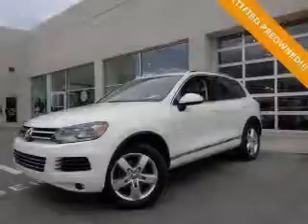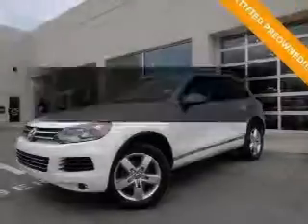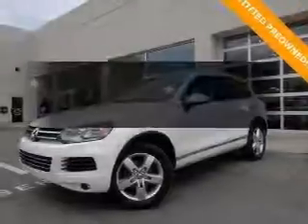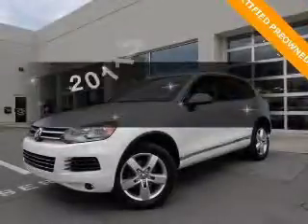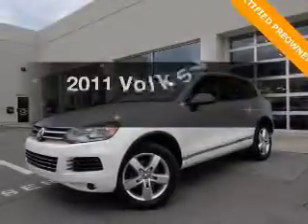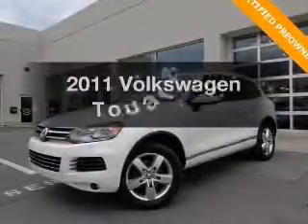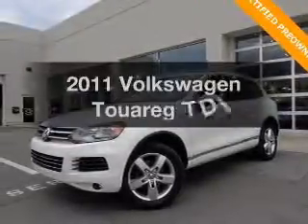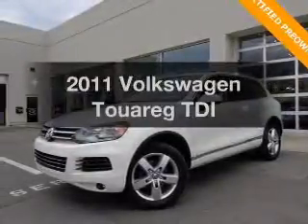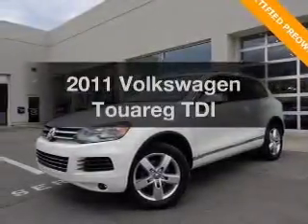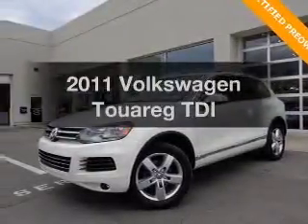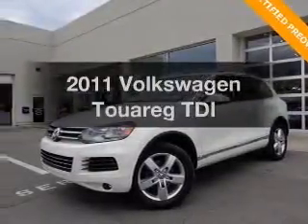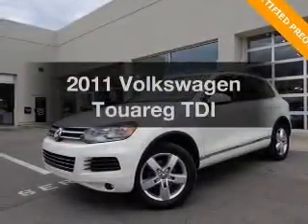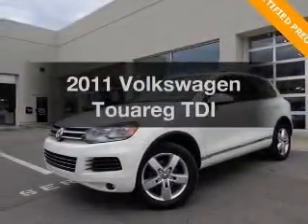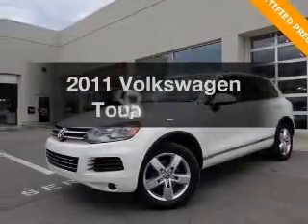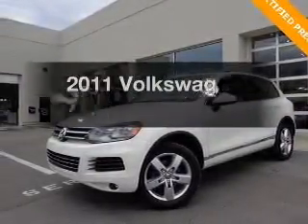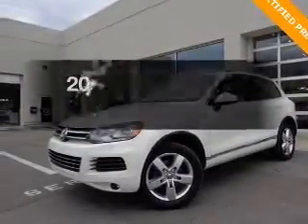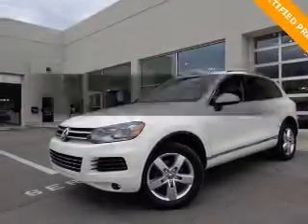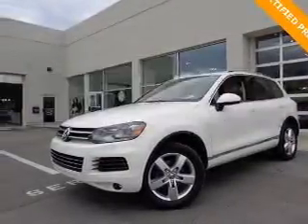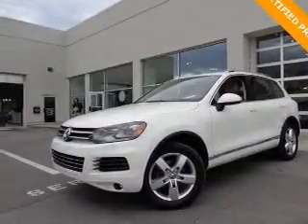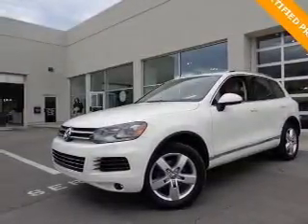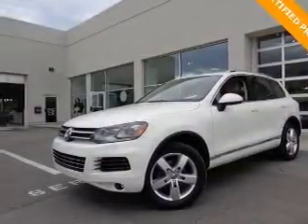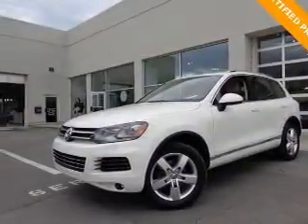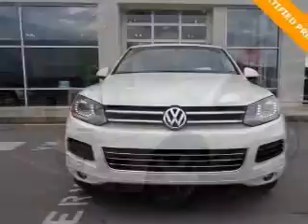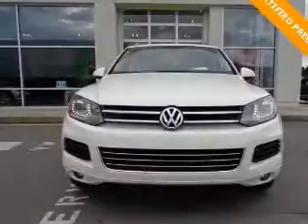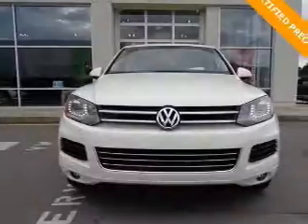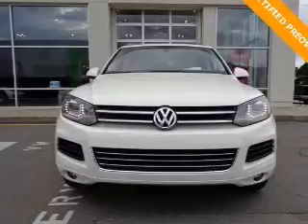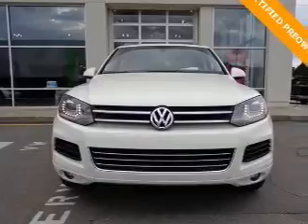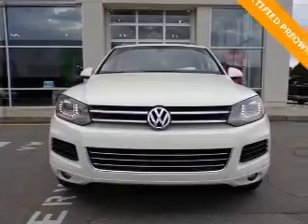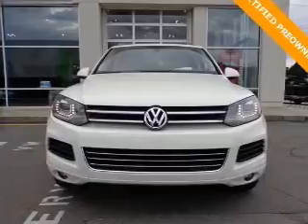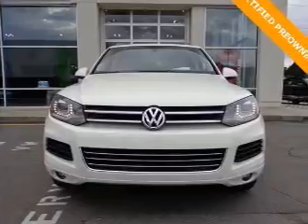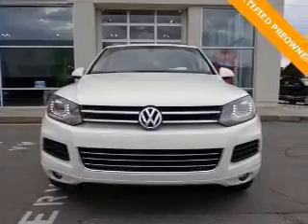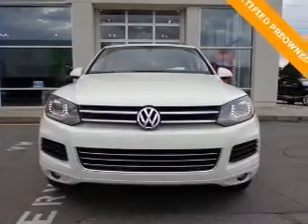Presenting the 2011 Volkswagen Touring. If you're looking for an automobile with great attributes, look no further.